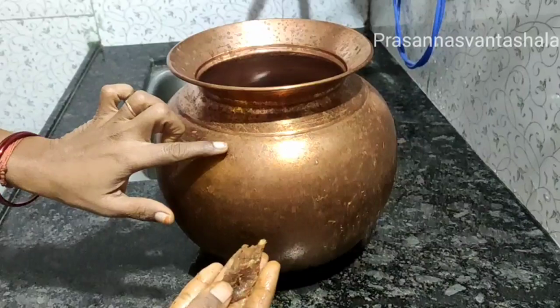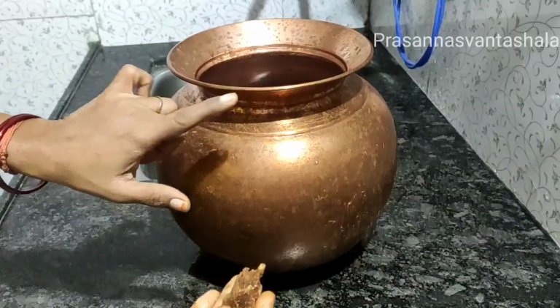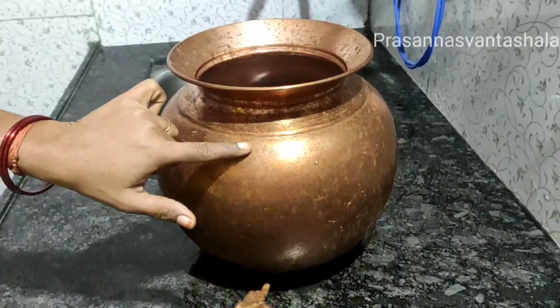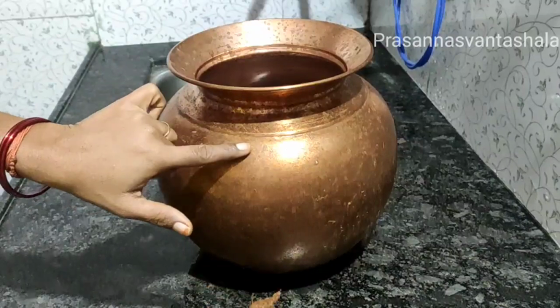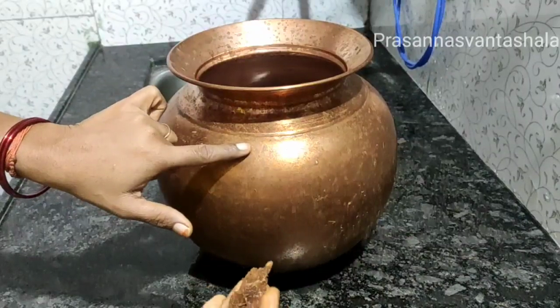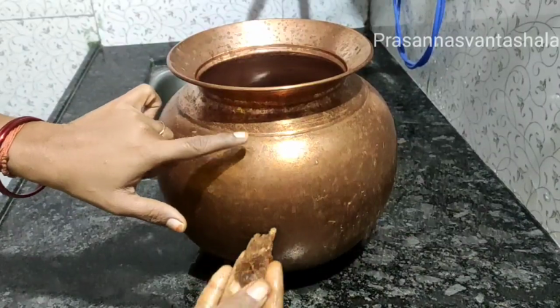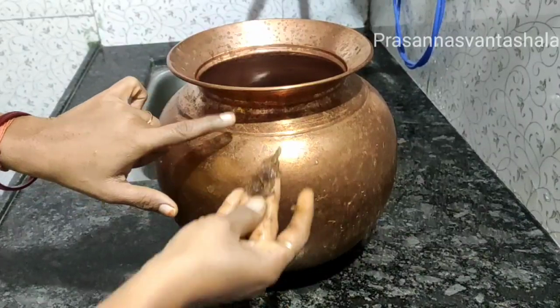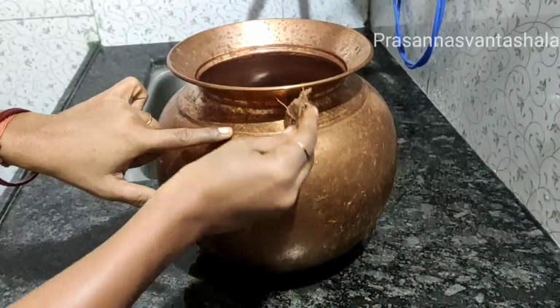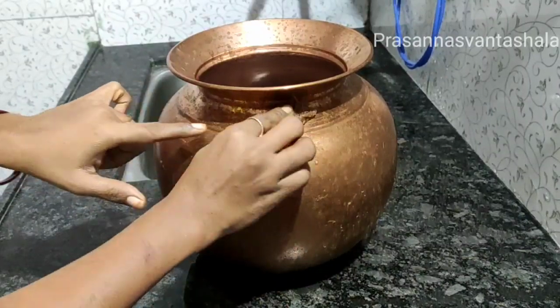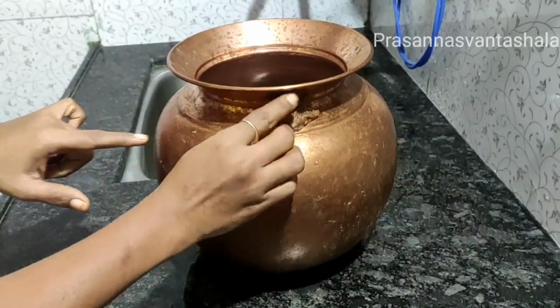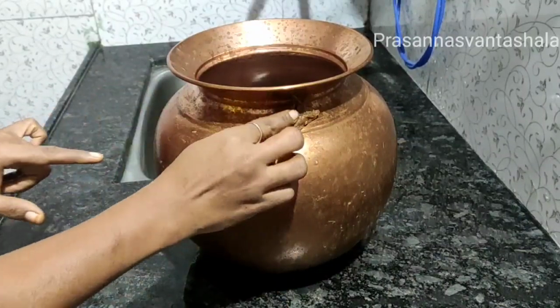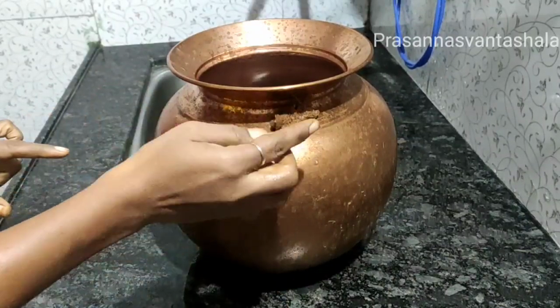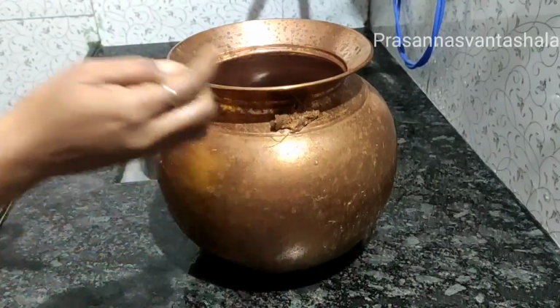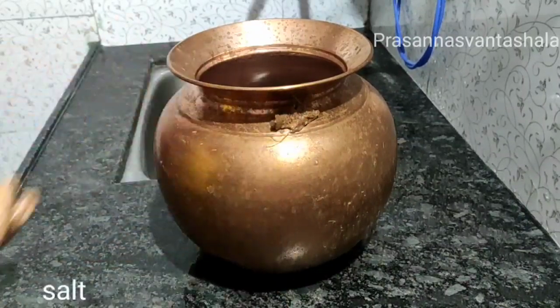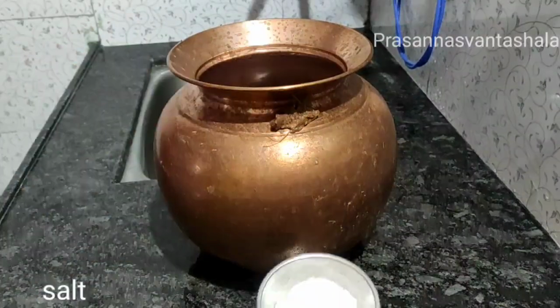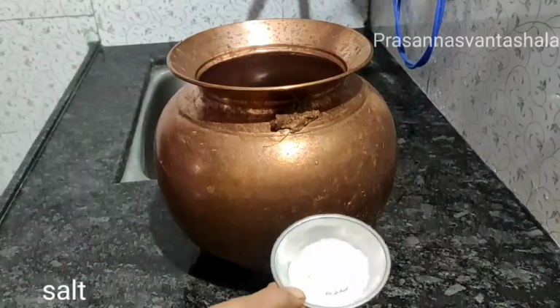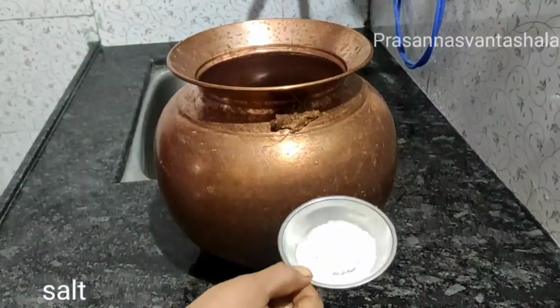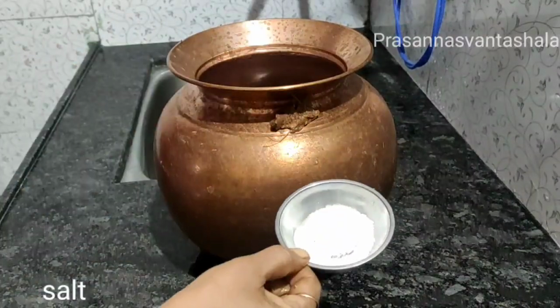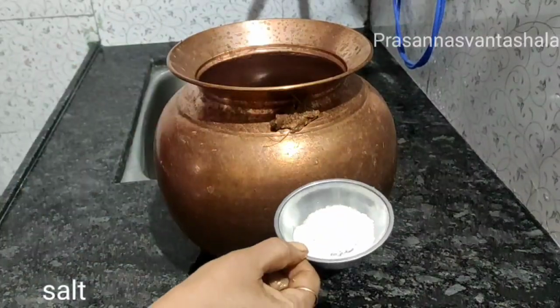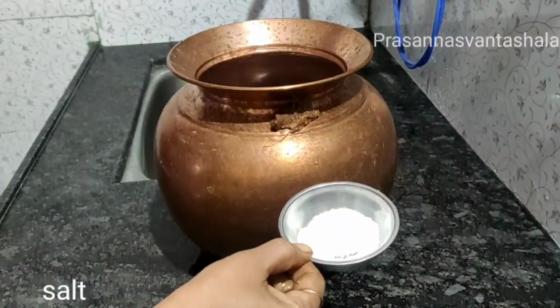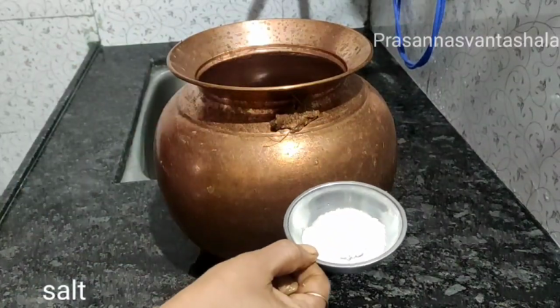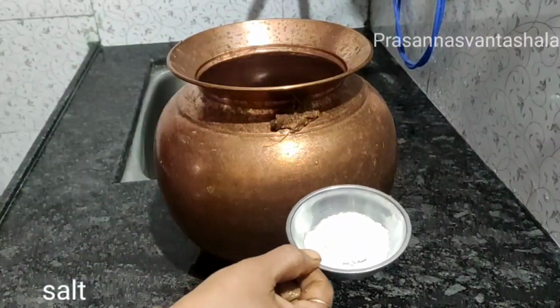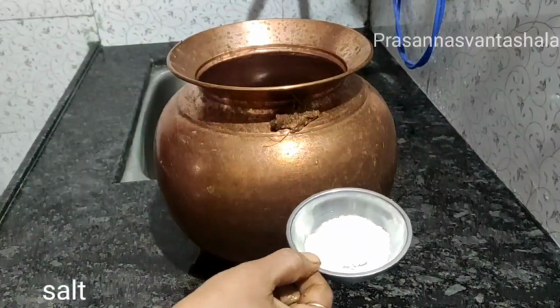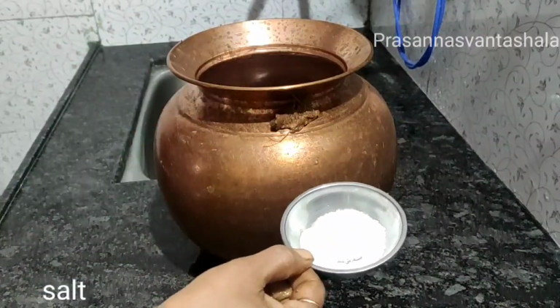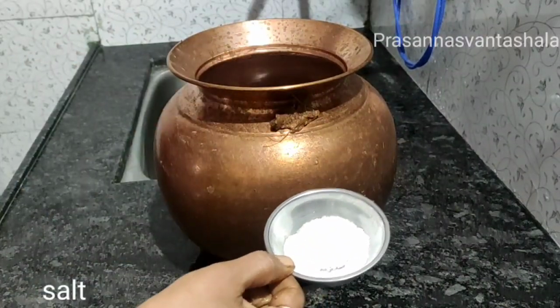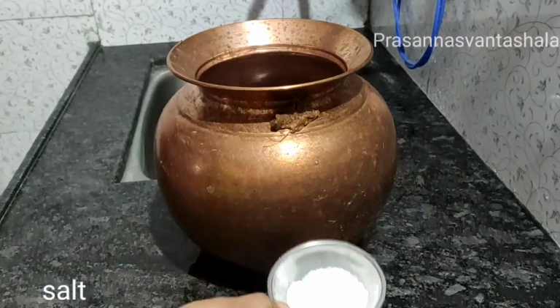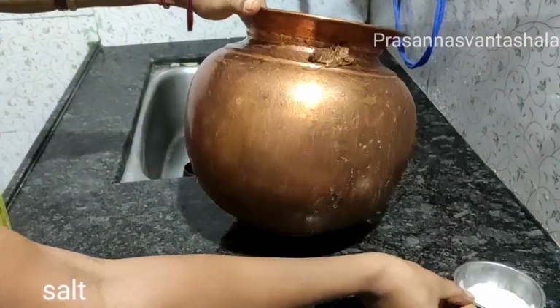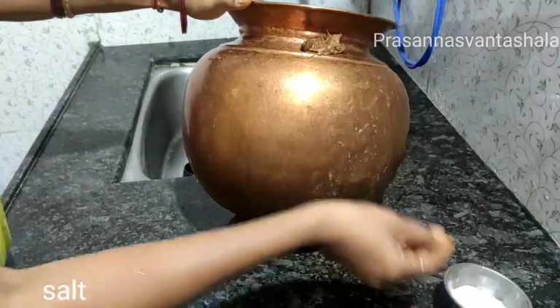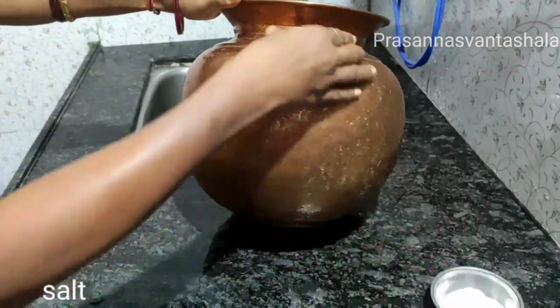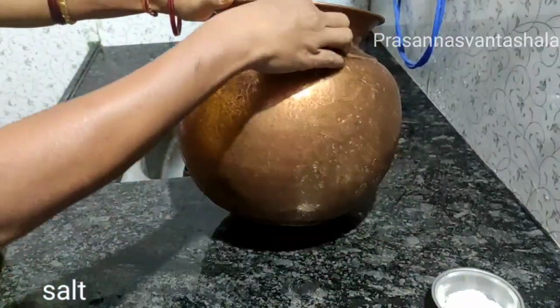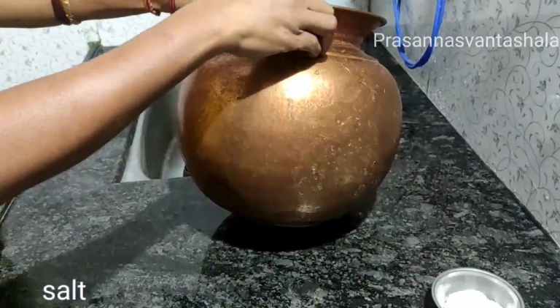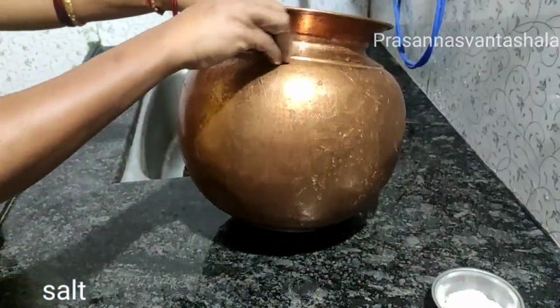I will cook the bowl. As I am going to cut the bowl, I am going to cut the bowl.